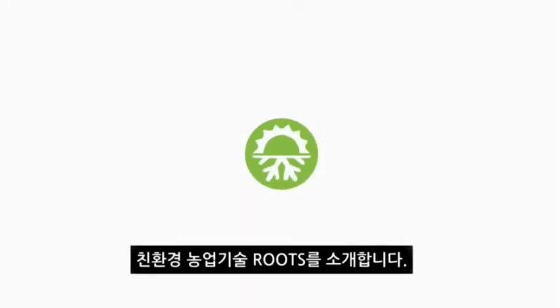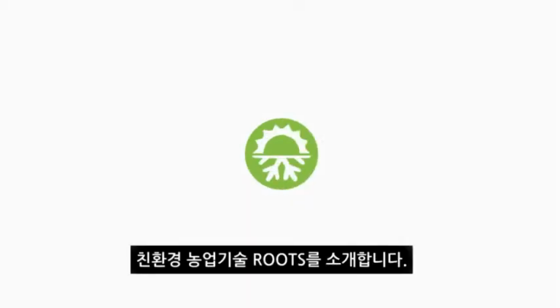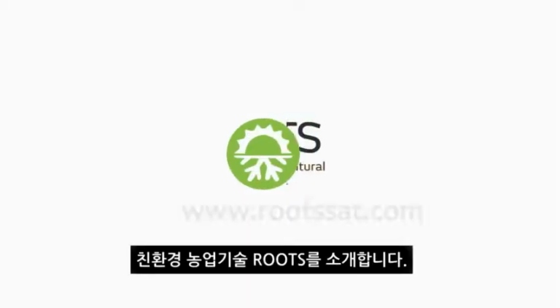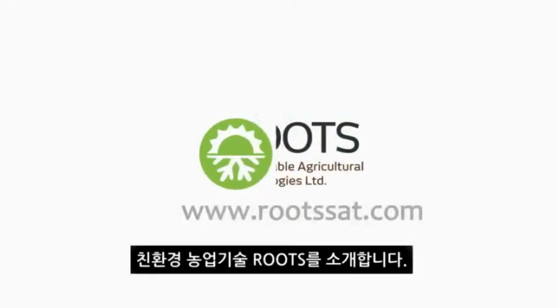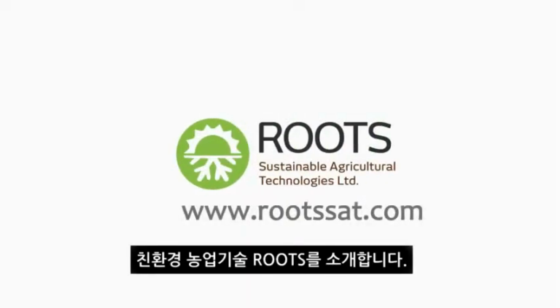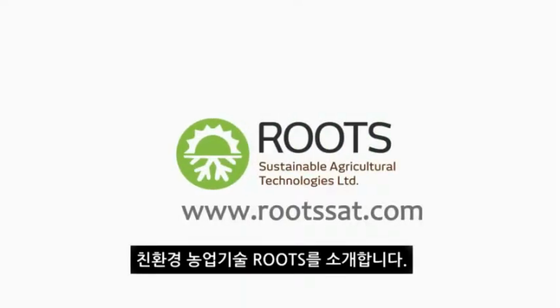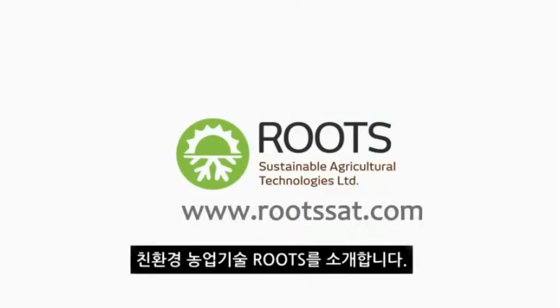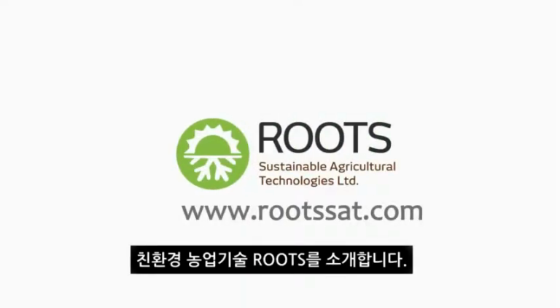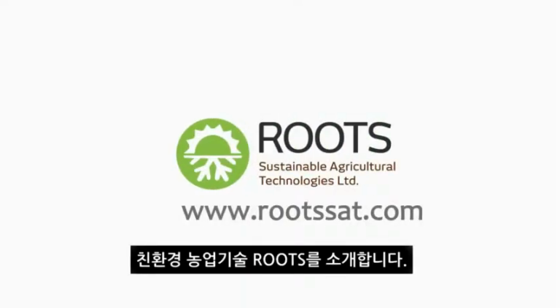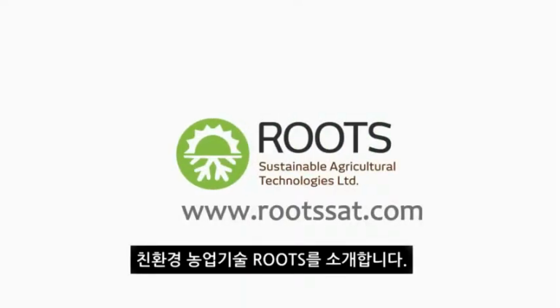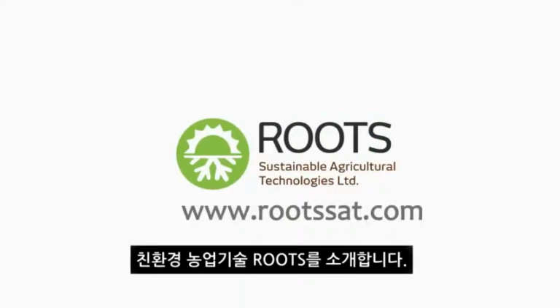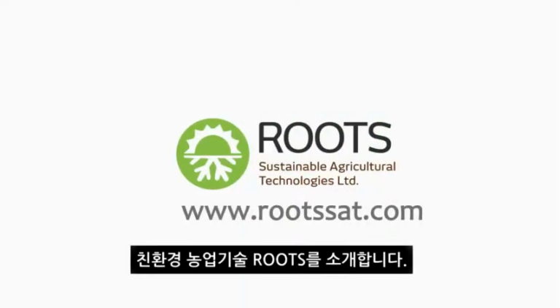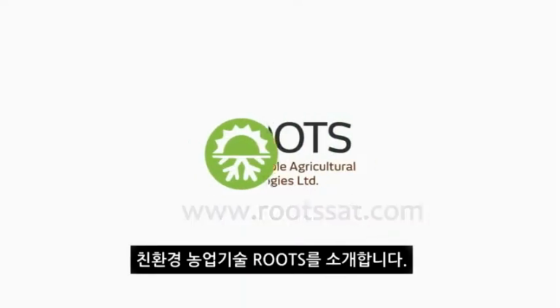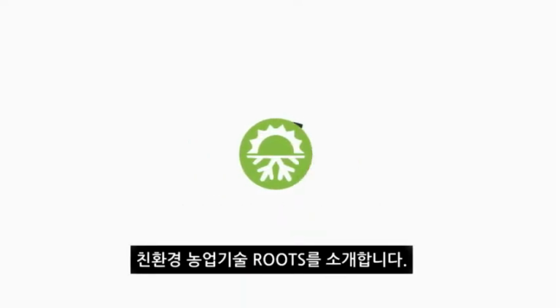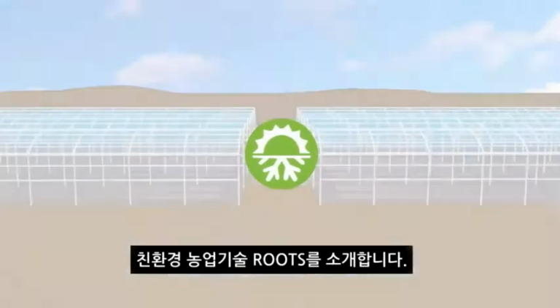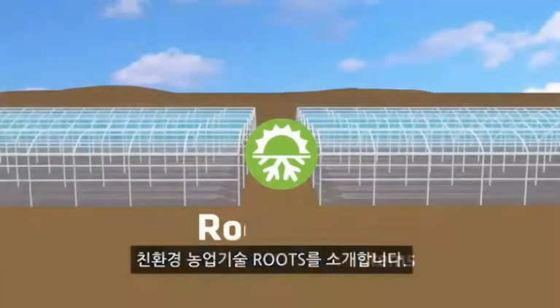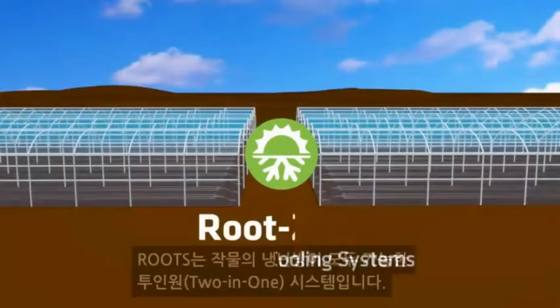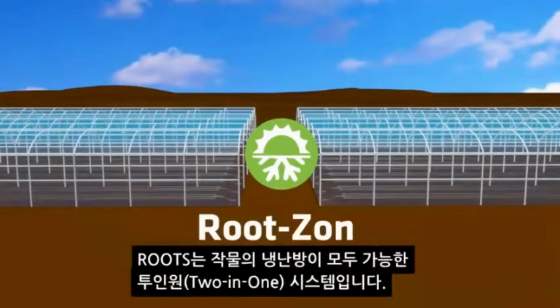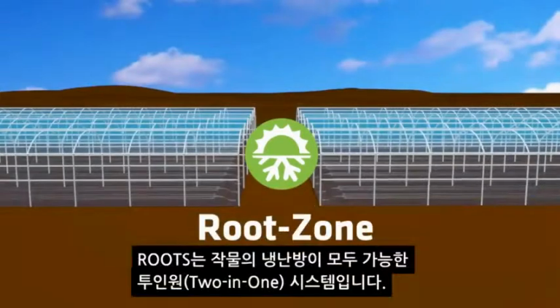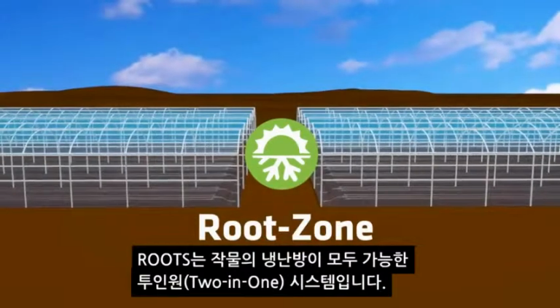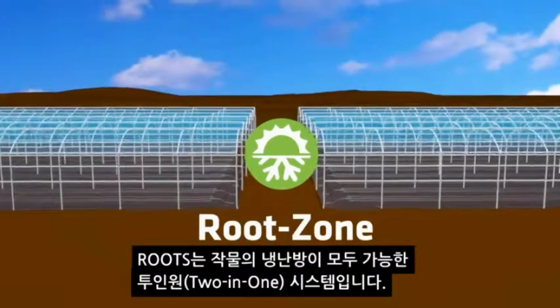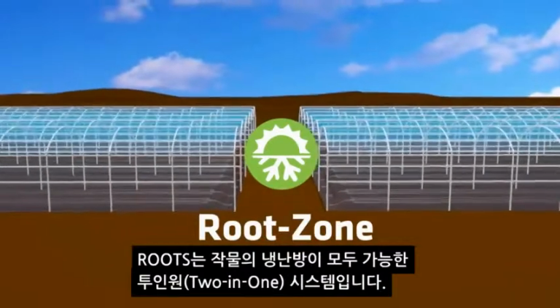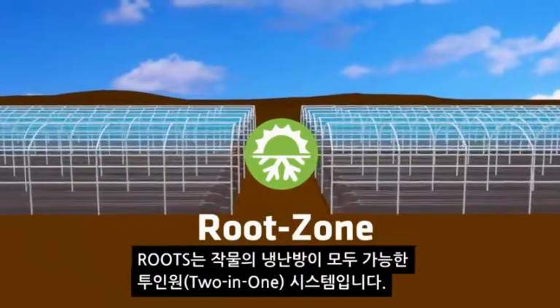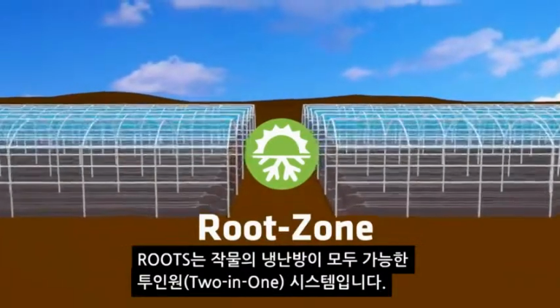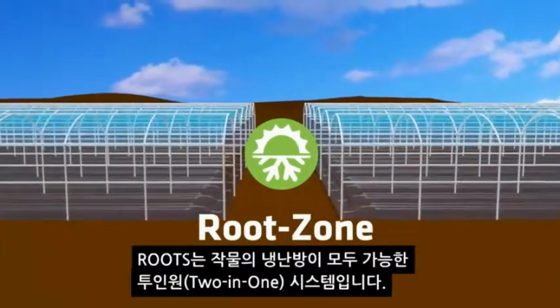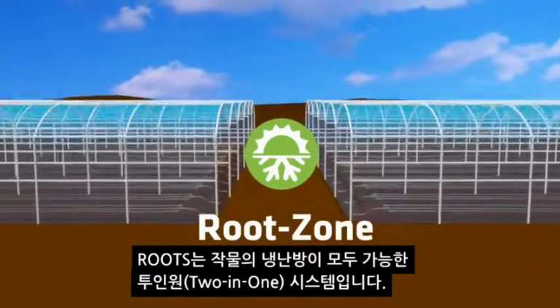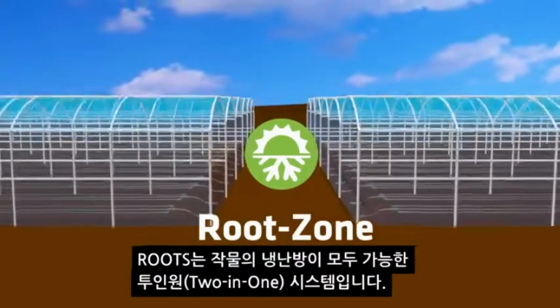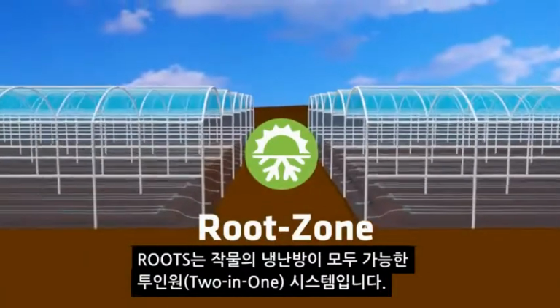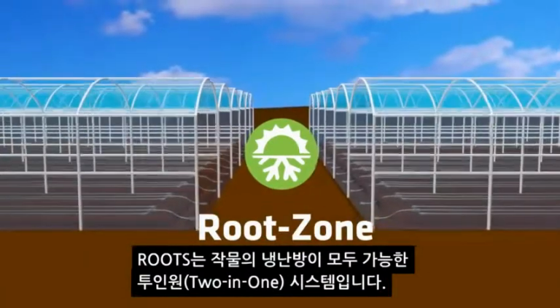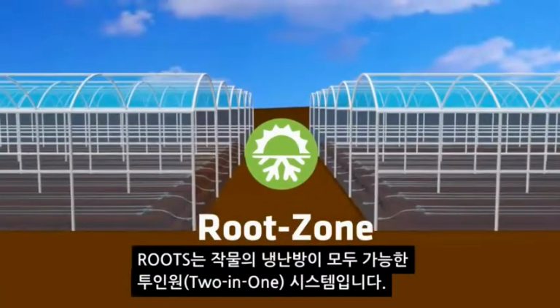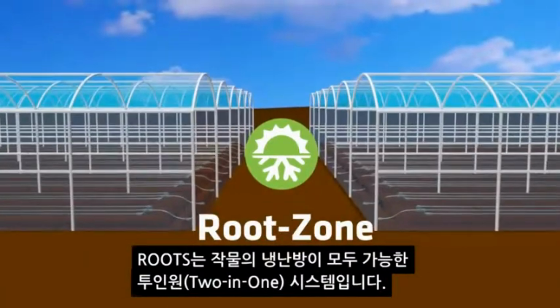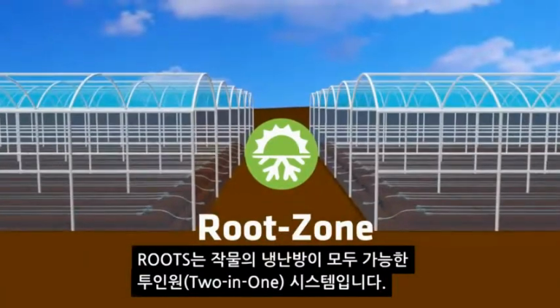Introducing Roots Sustainable Agricultural Technologies. Roots: a two-in-one heating and cooling solution for your crop.